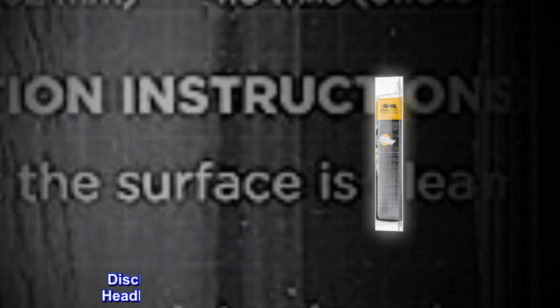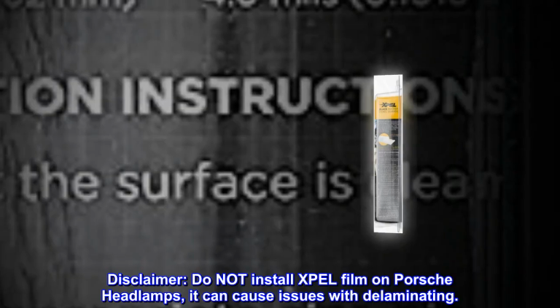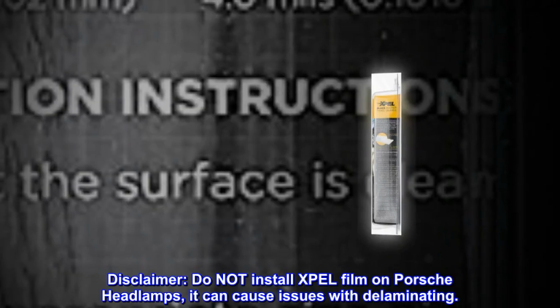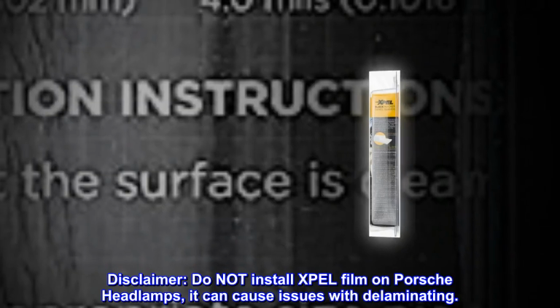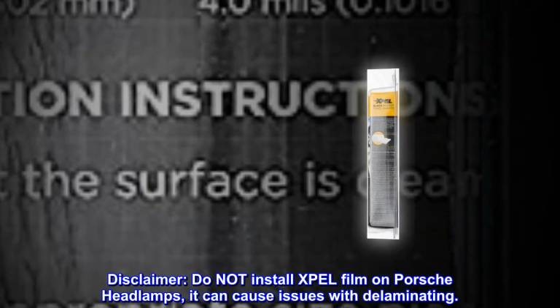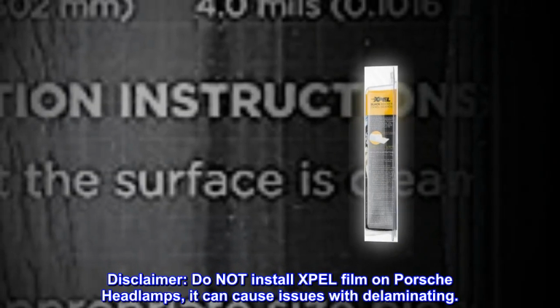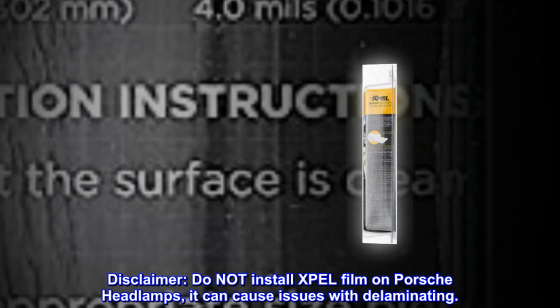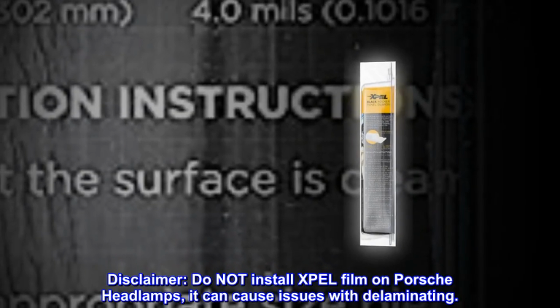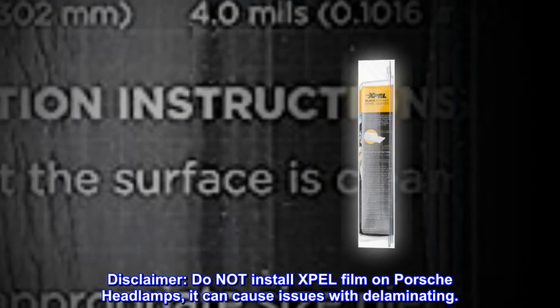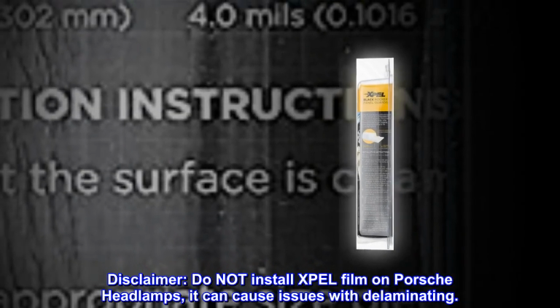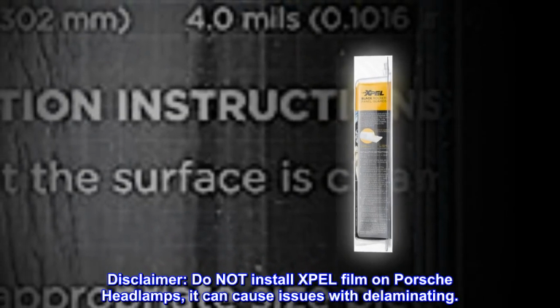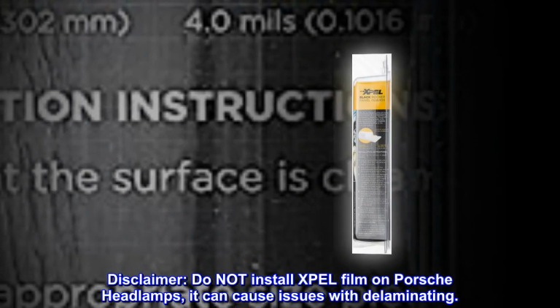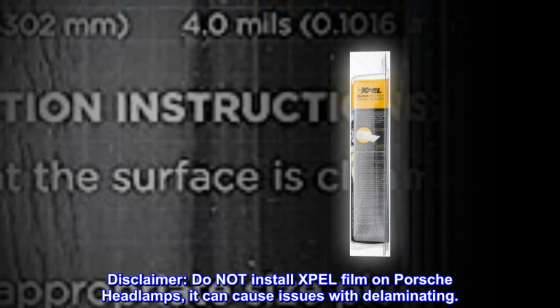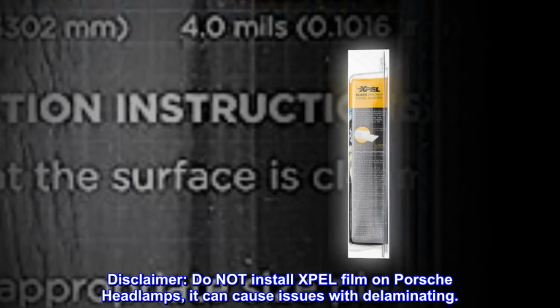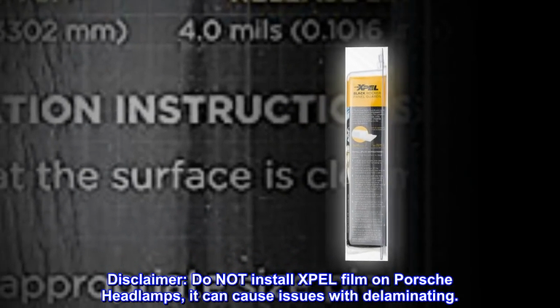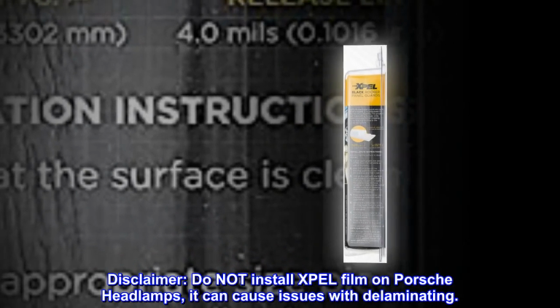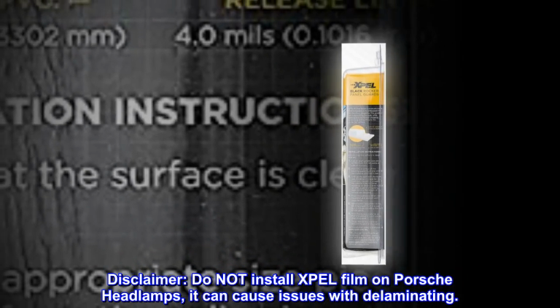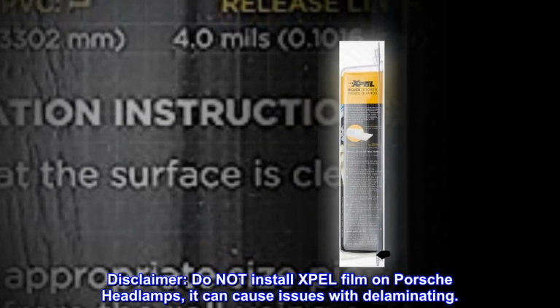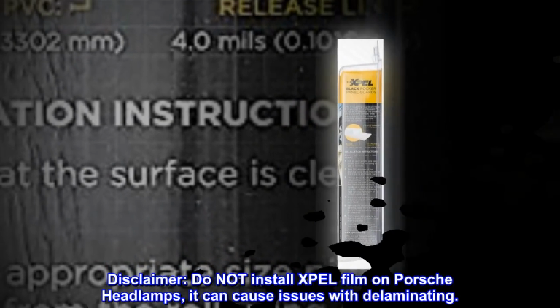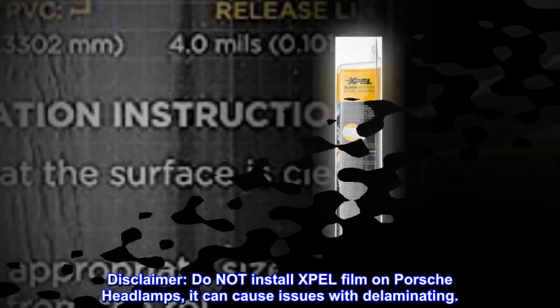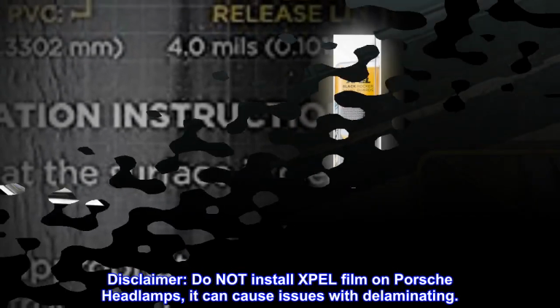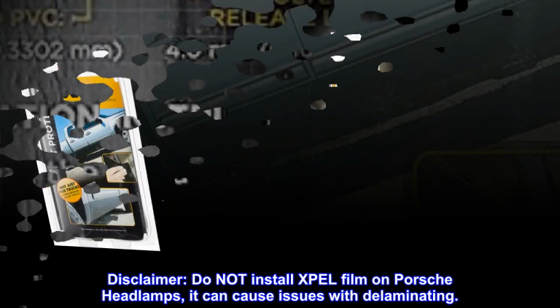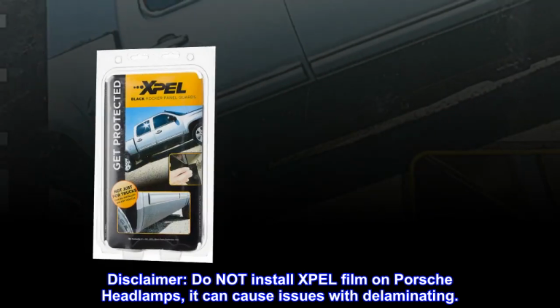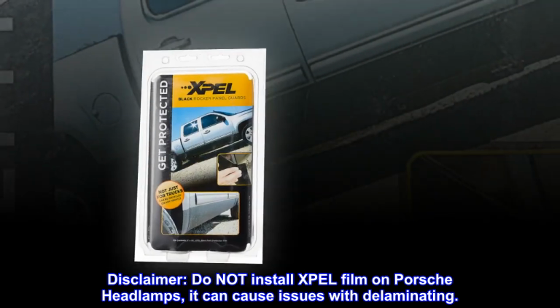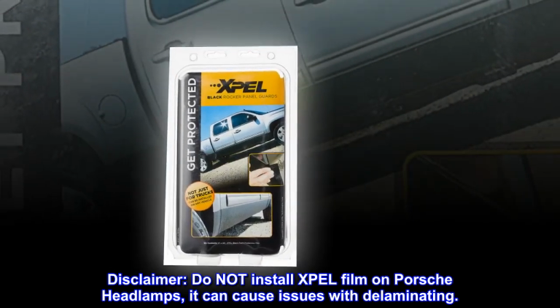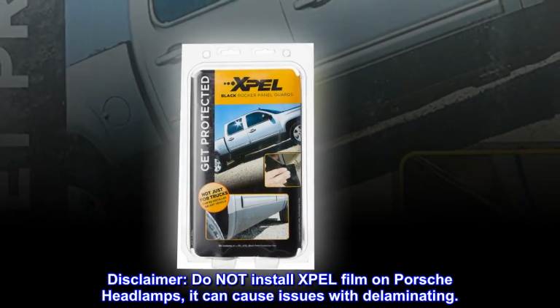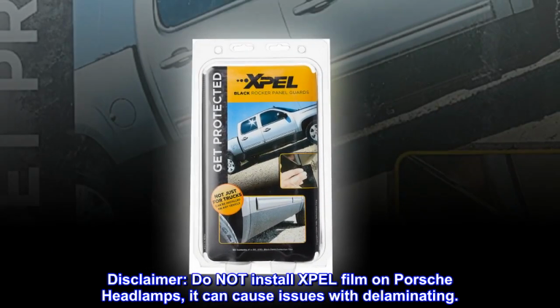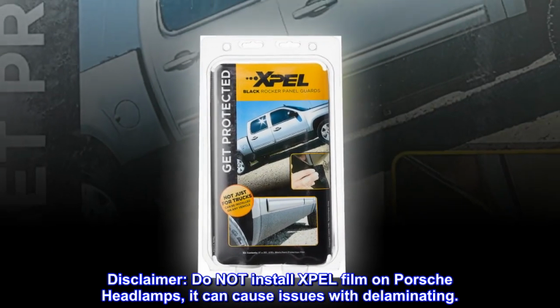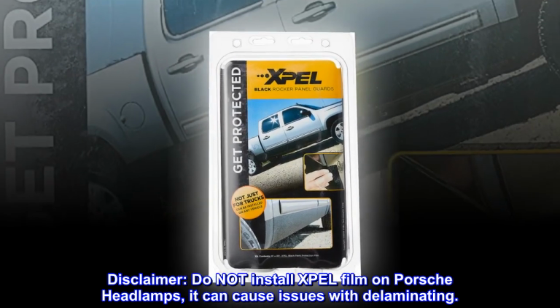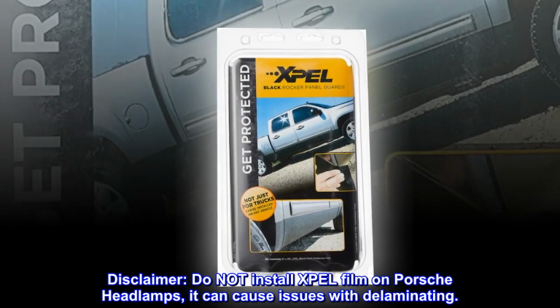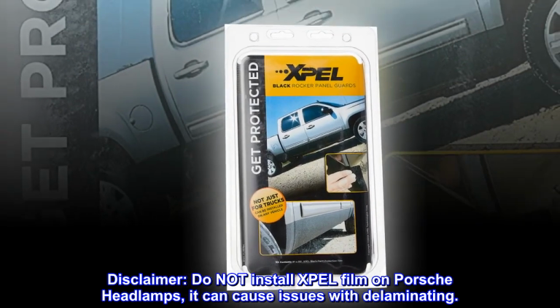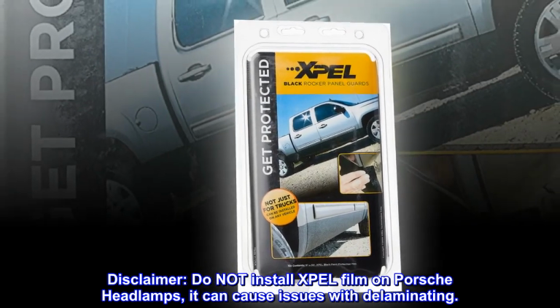Disclaimer: do not install XPEL film on Porsche headlamps, as it can cause issues with delaminating.